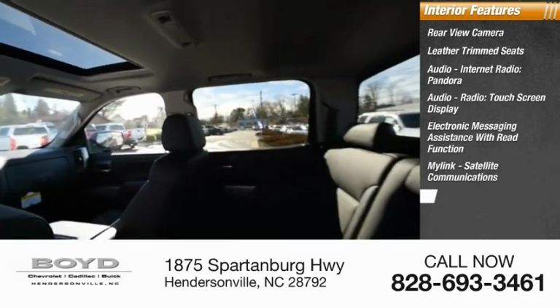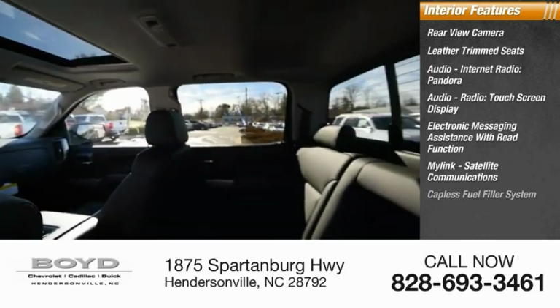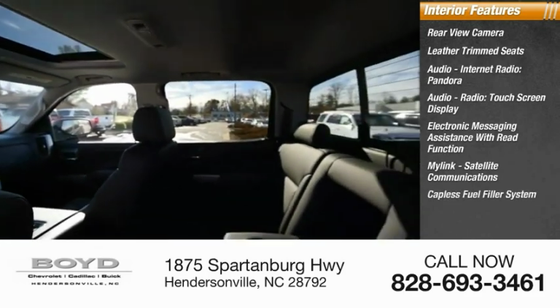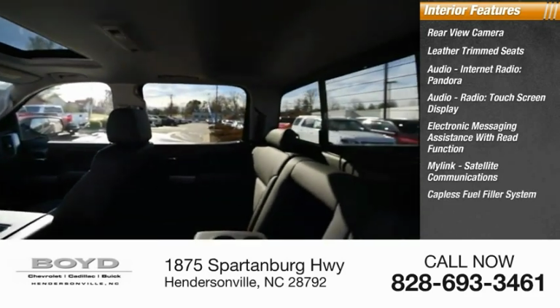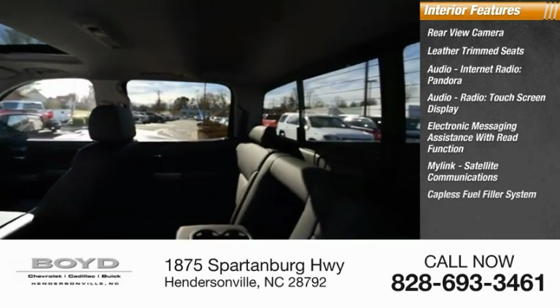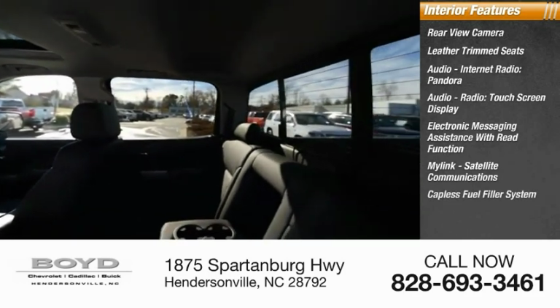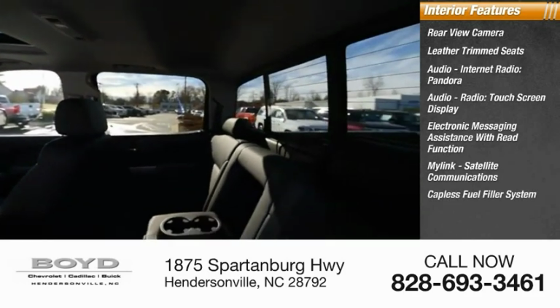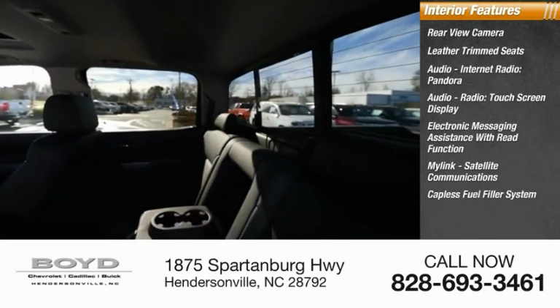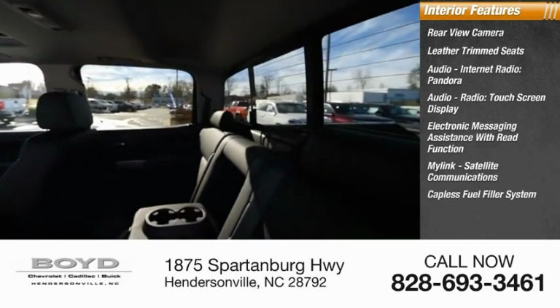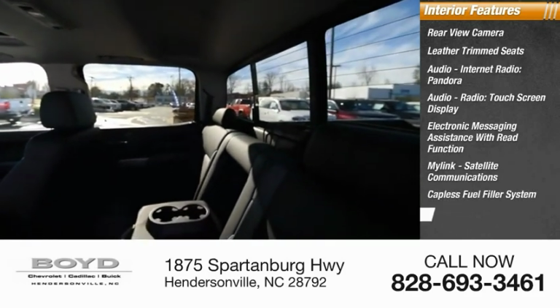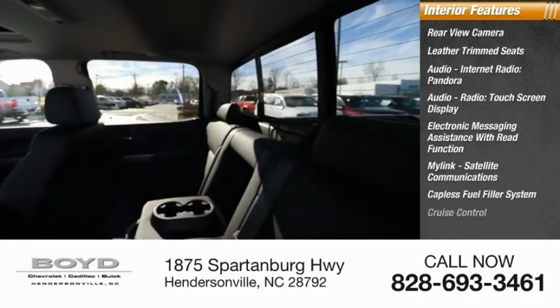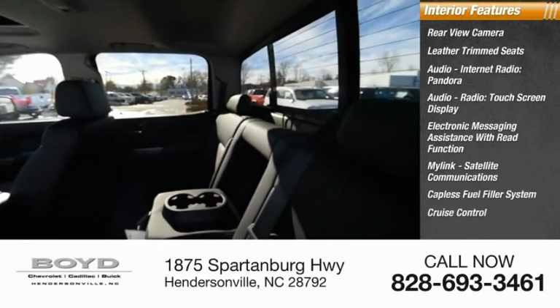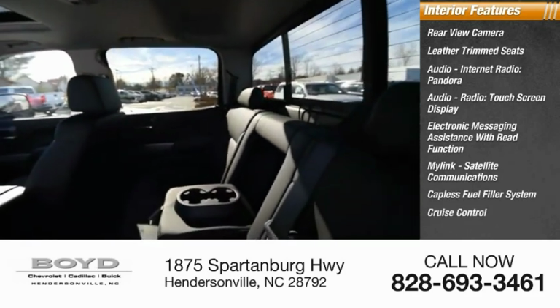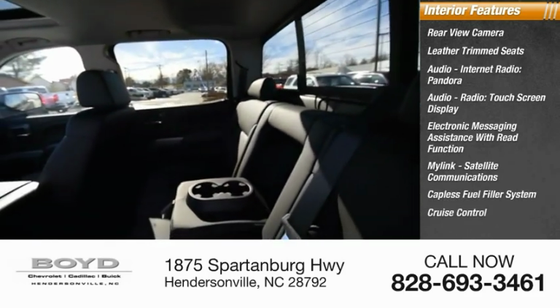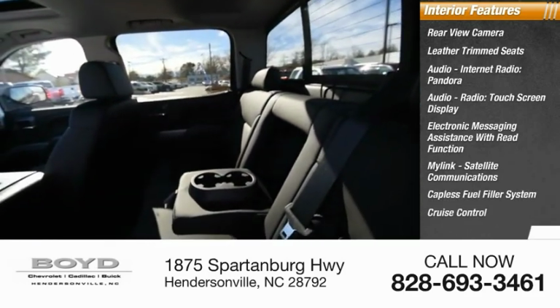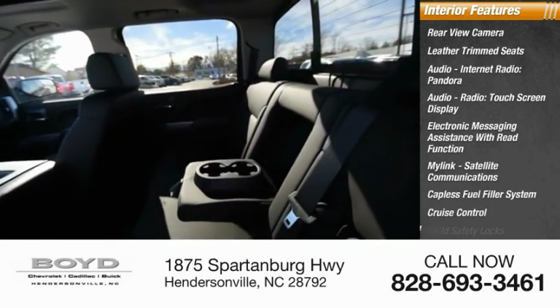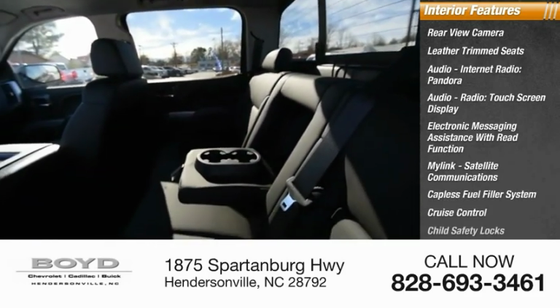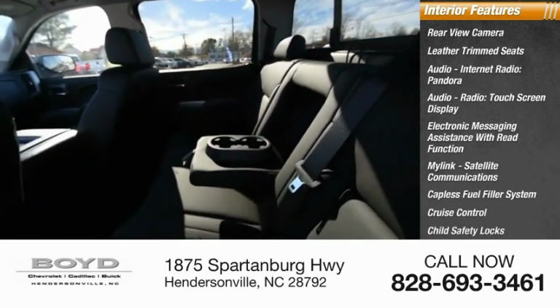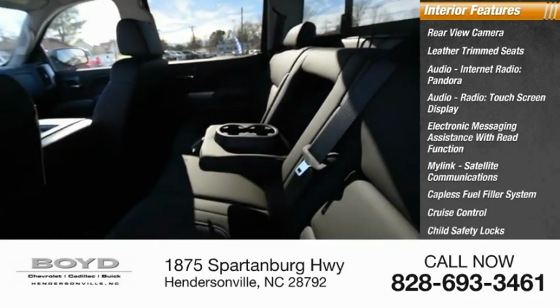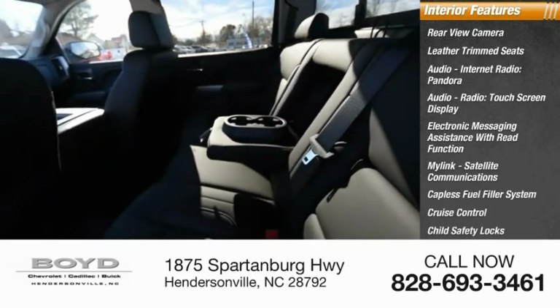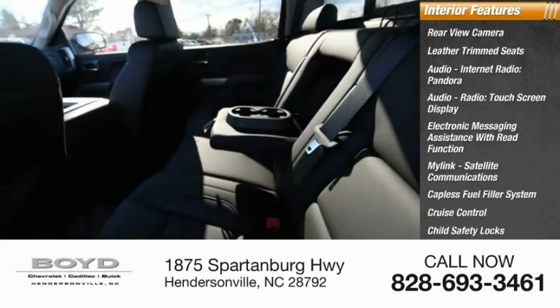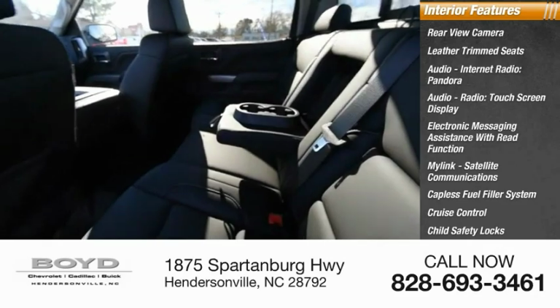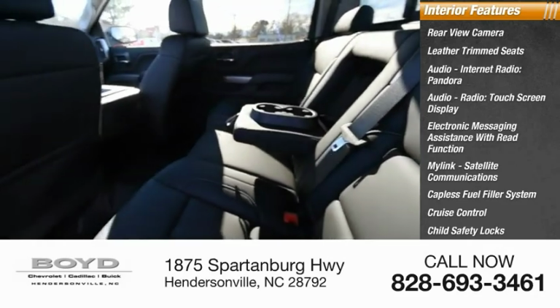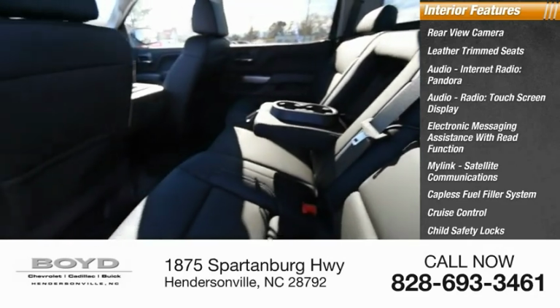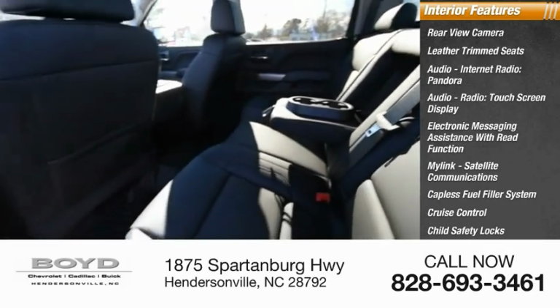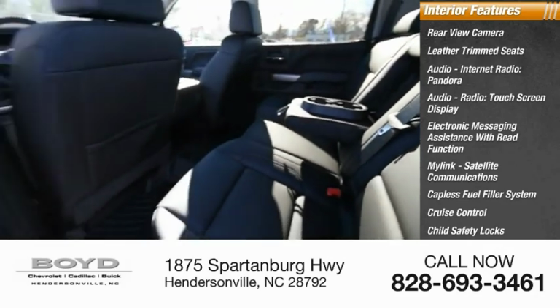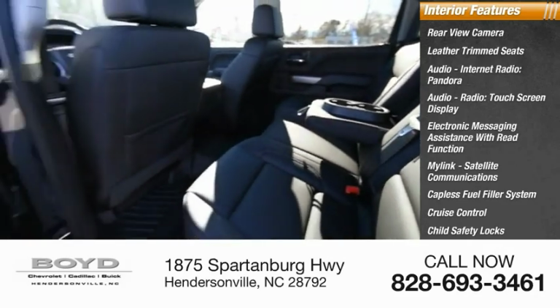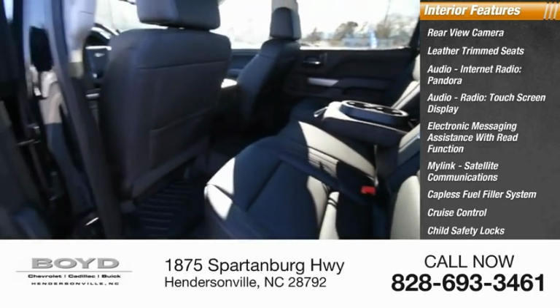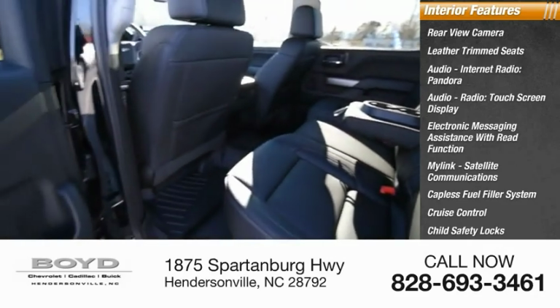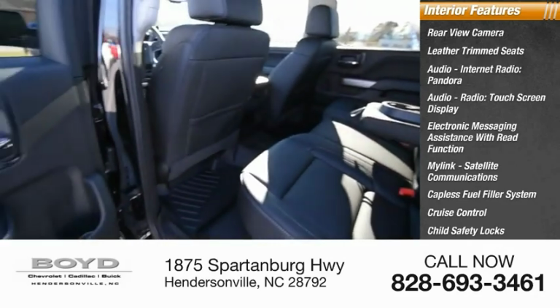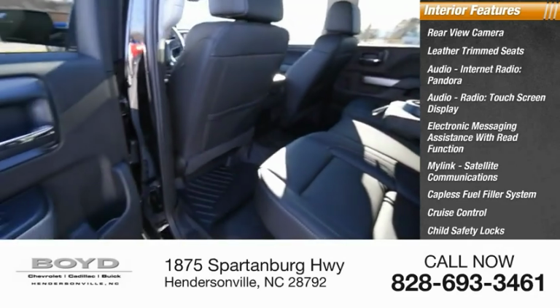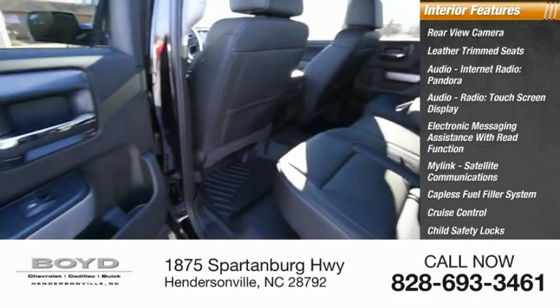Capless fuel filler system, cruise control, child safety locks, and one-touch windows — four.